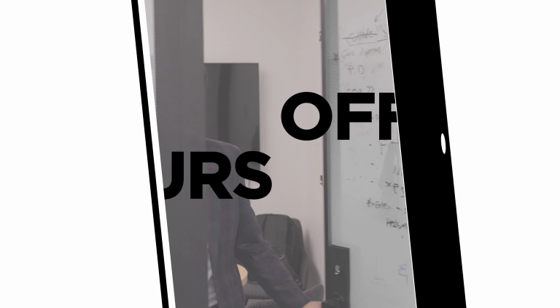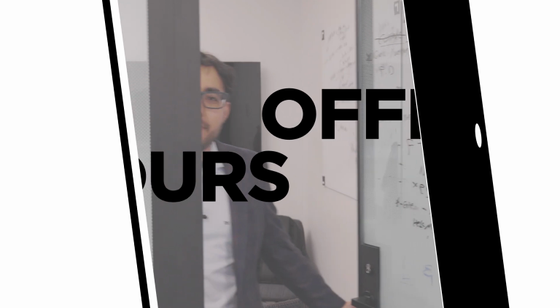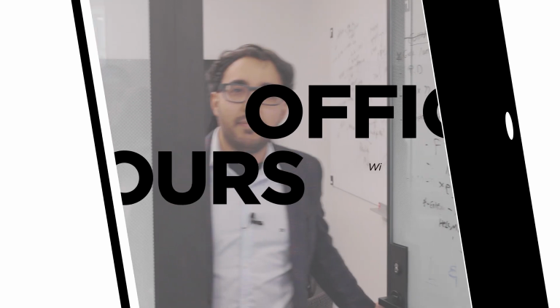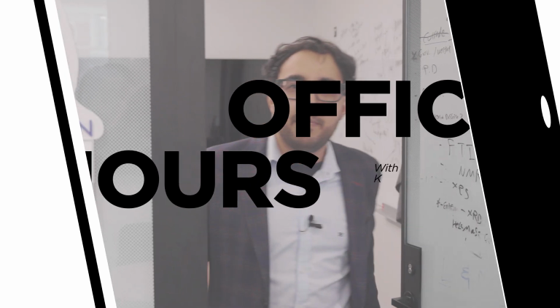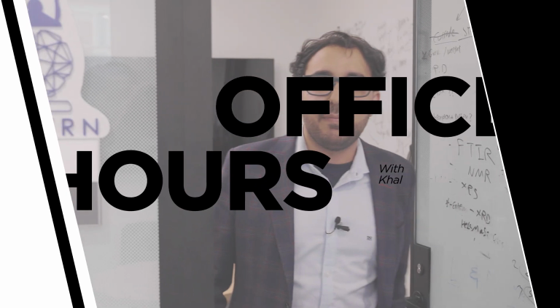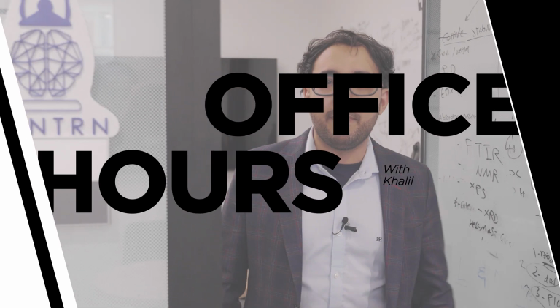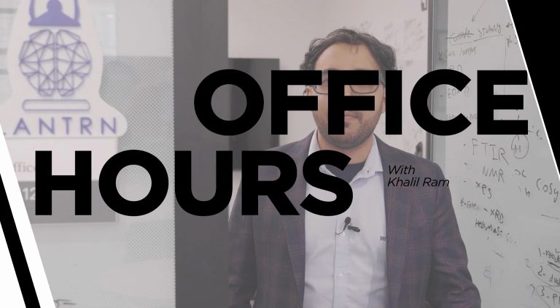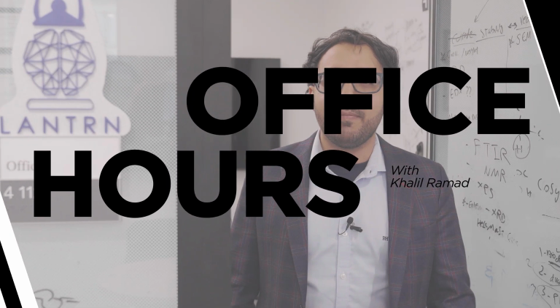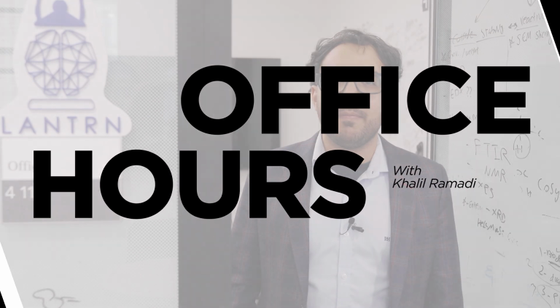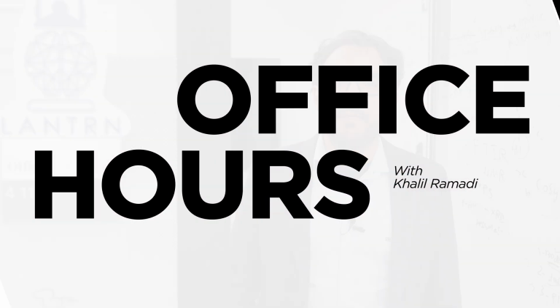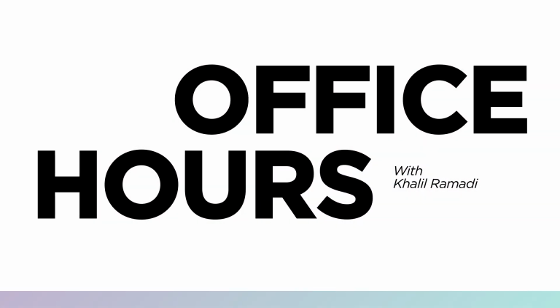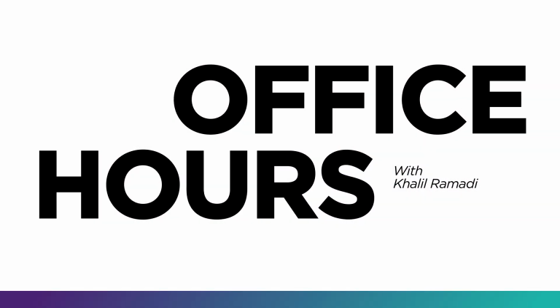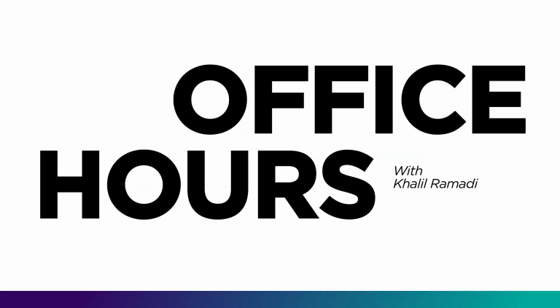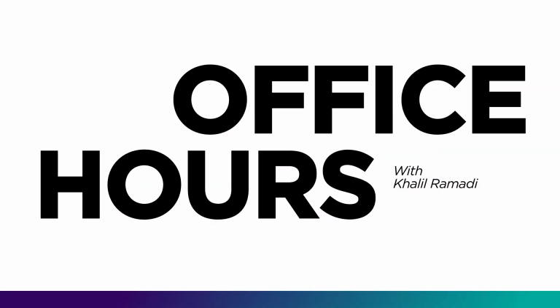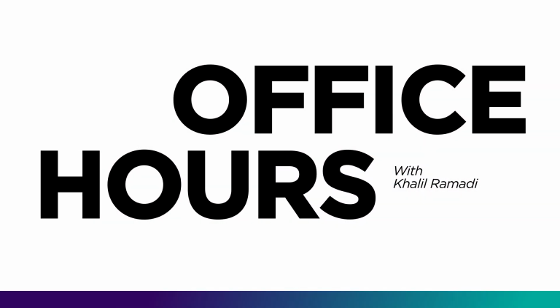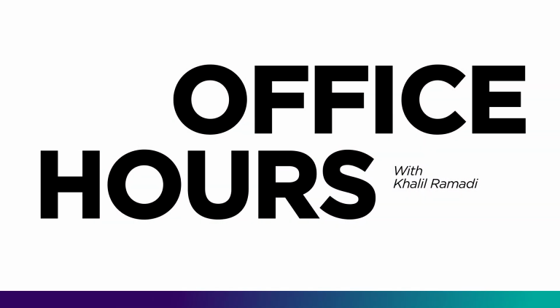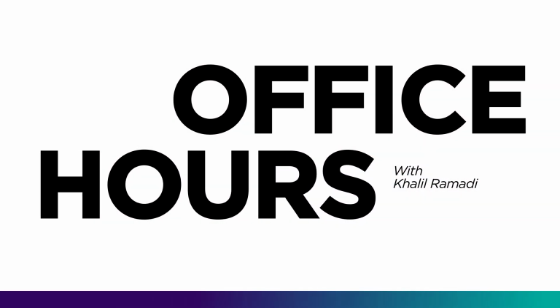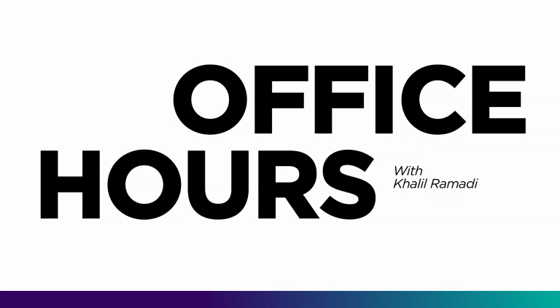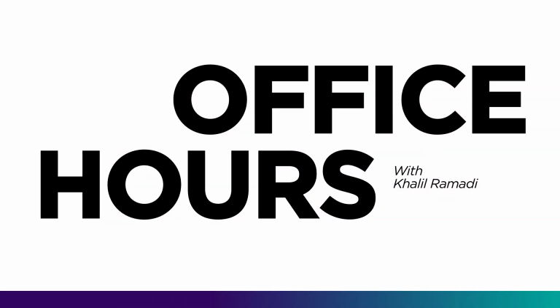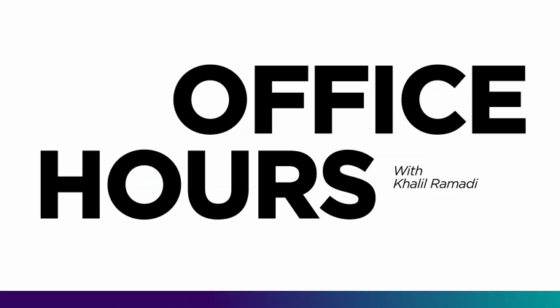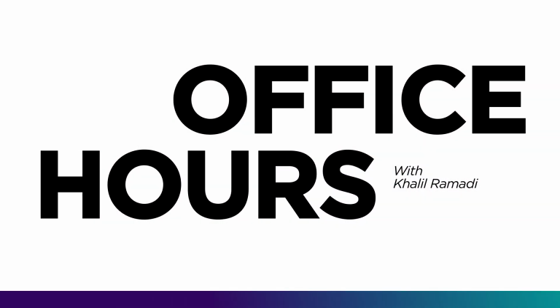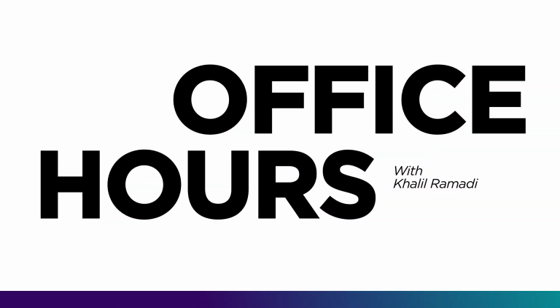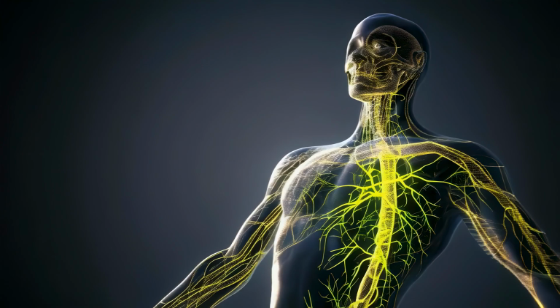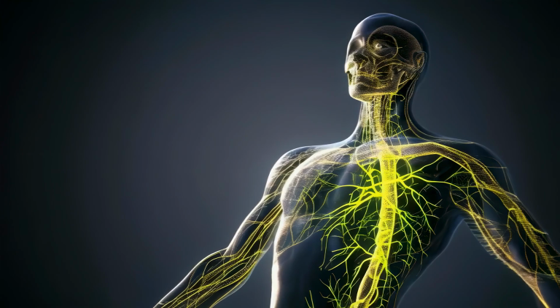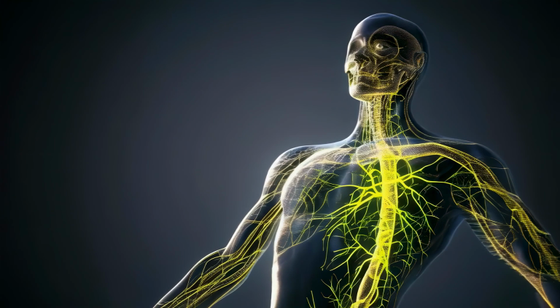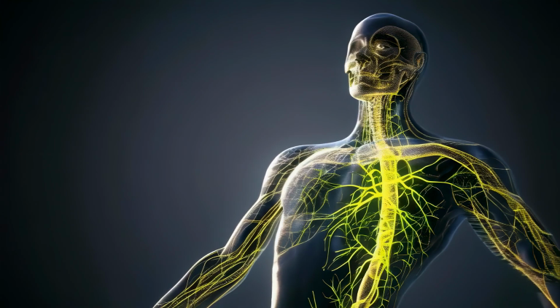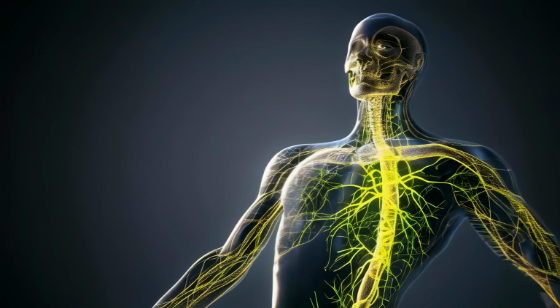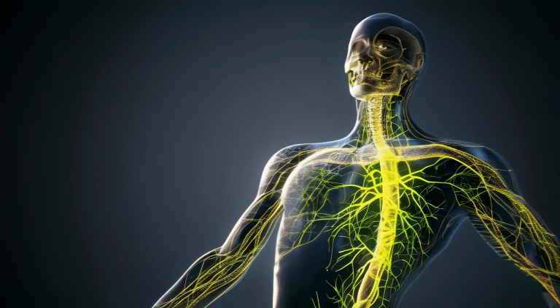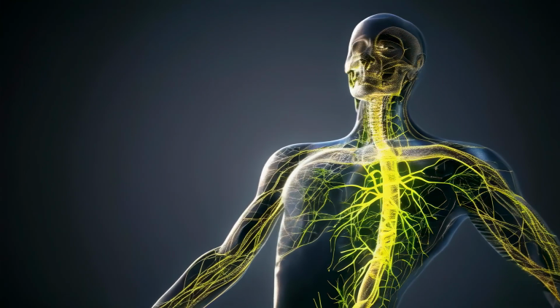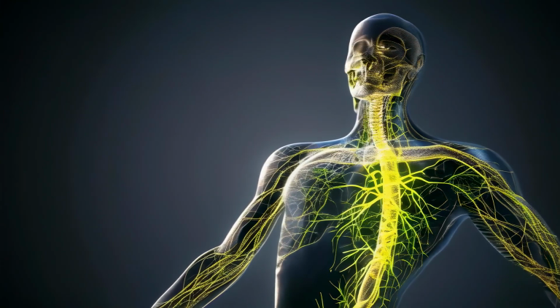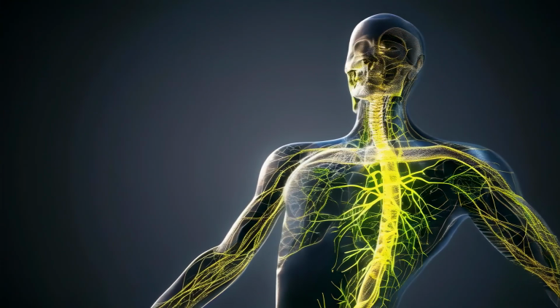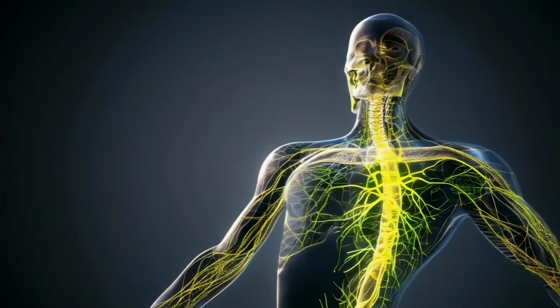Welcome to my office. I think the nervous system is just so cool.